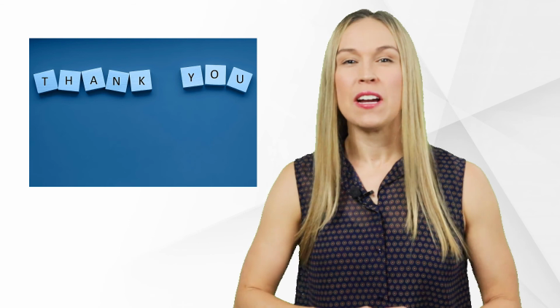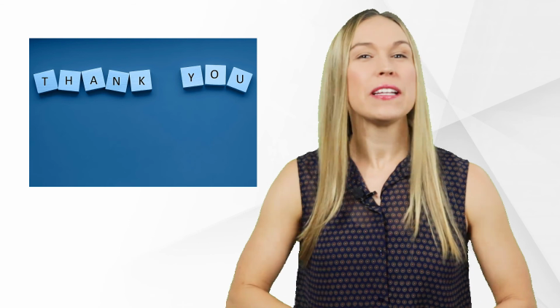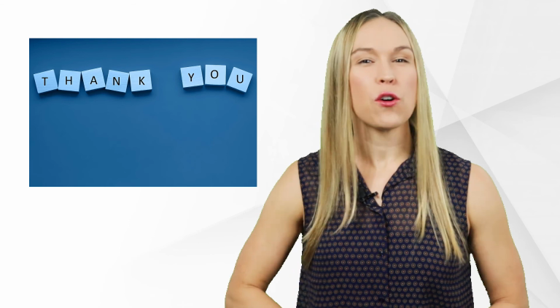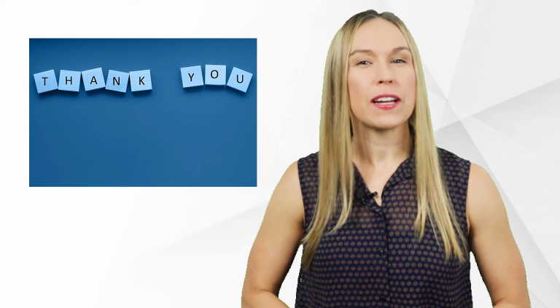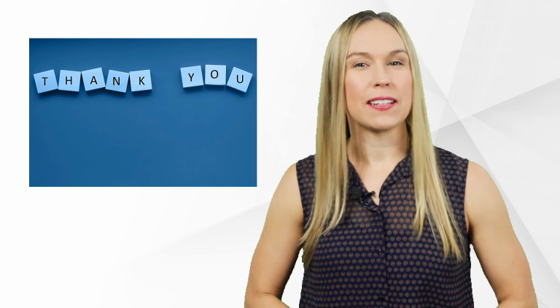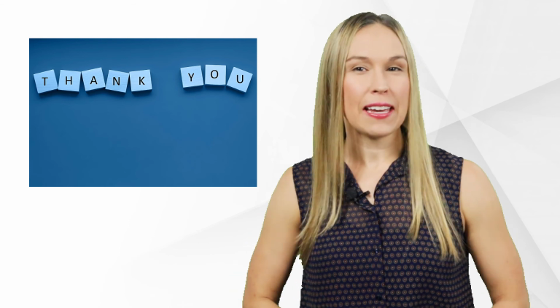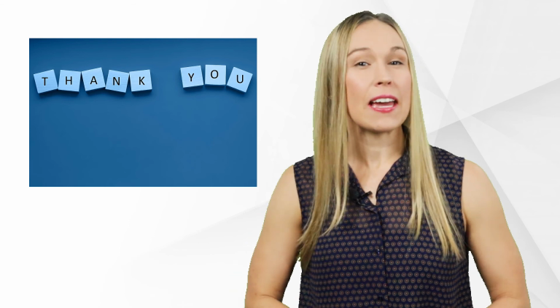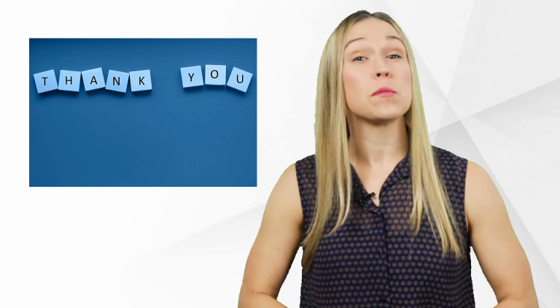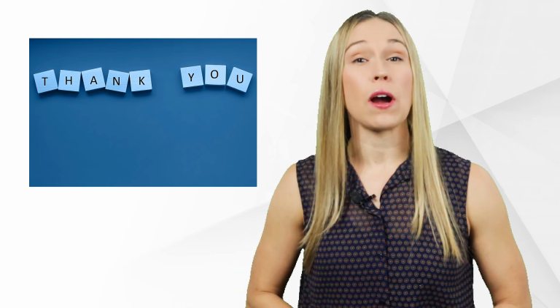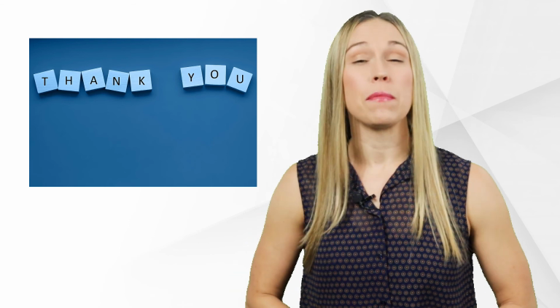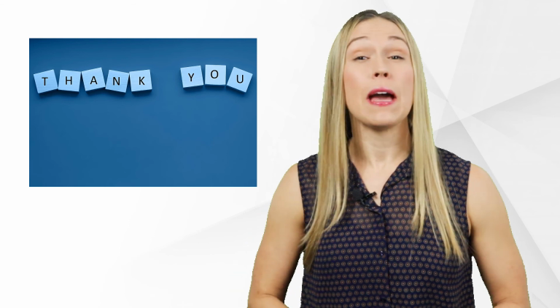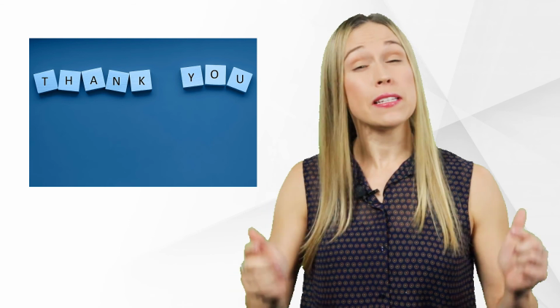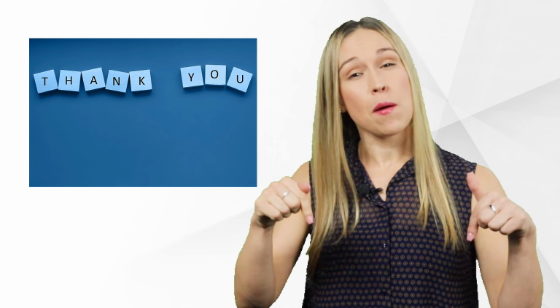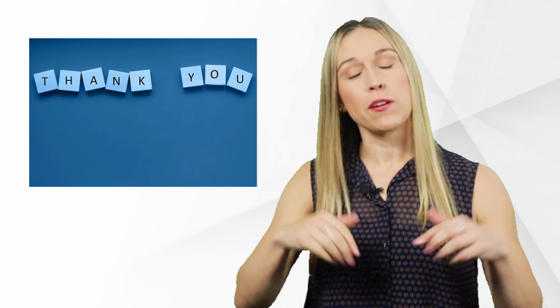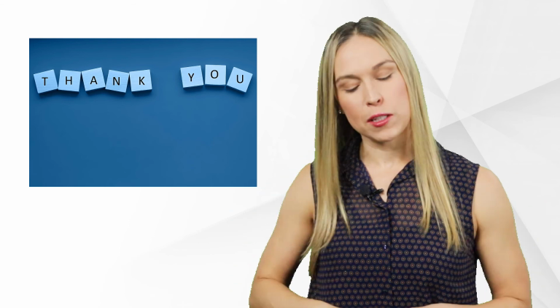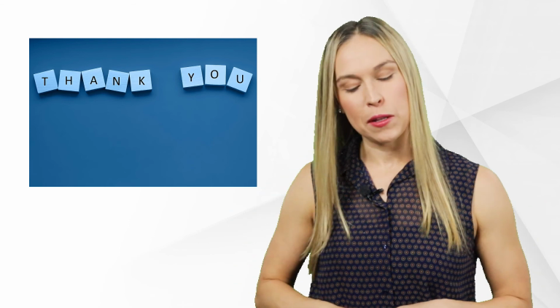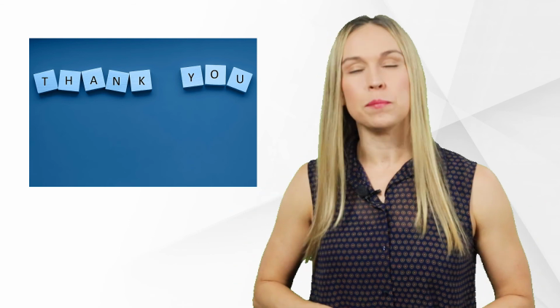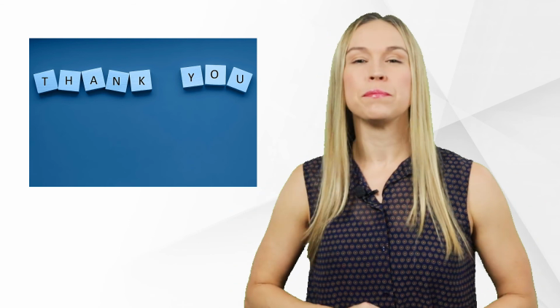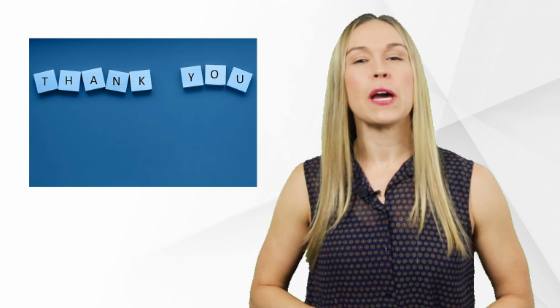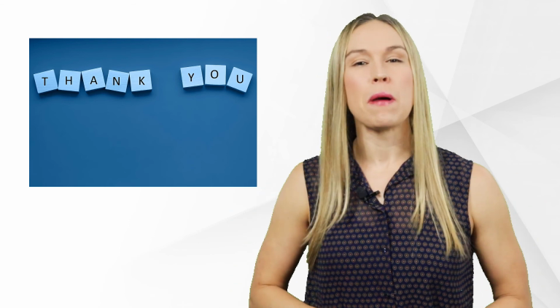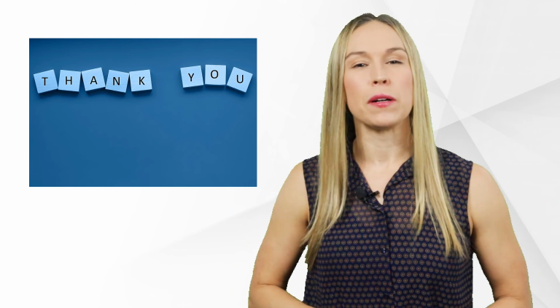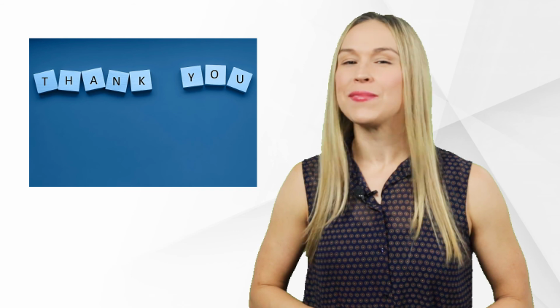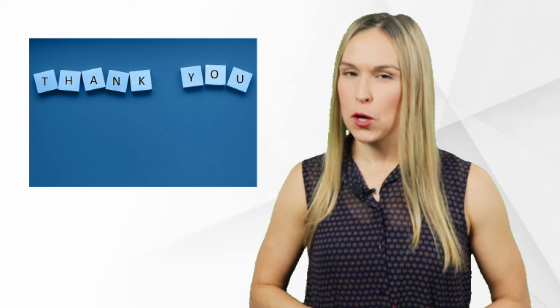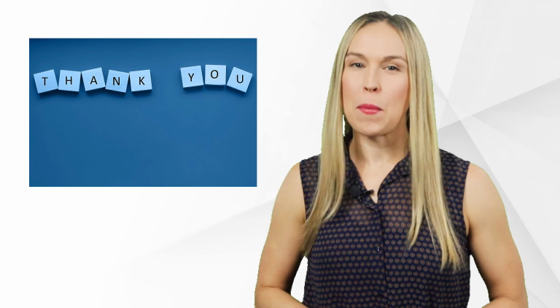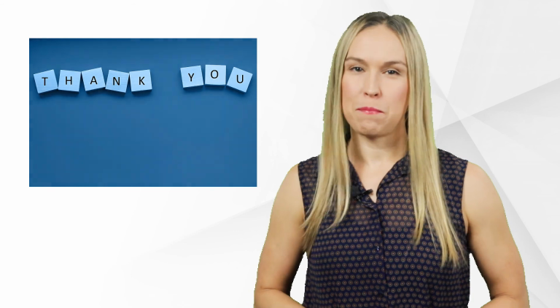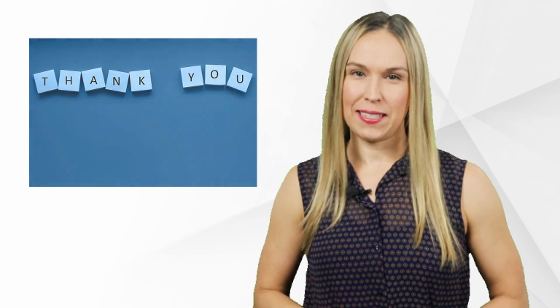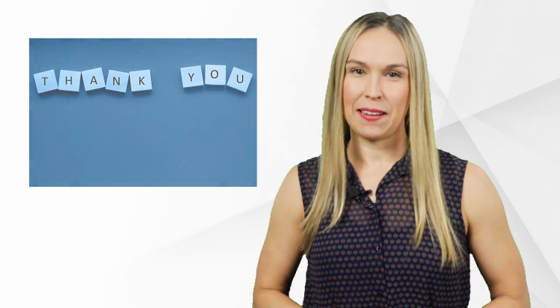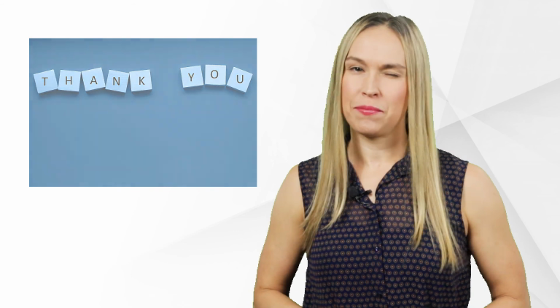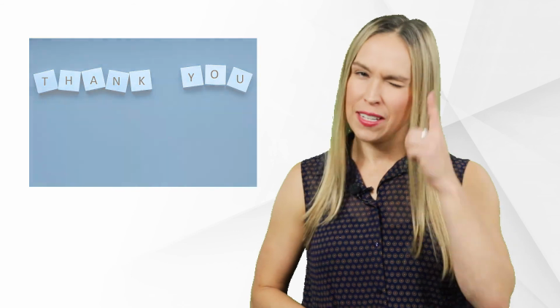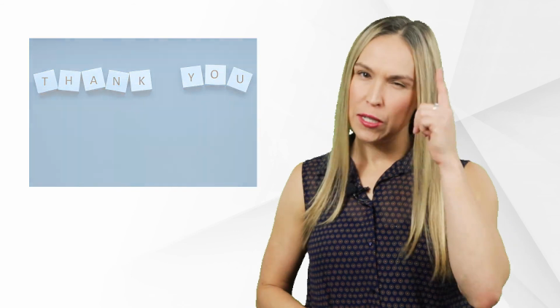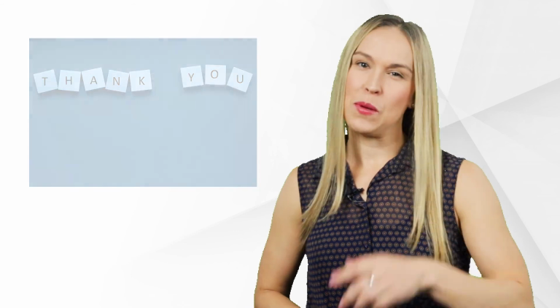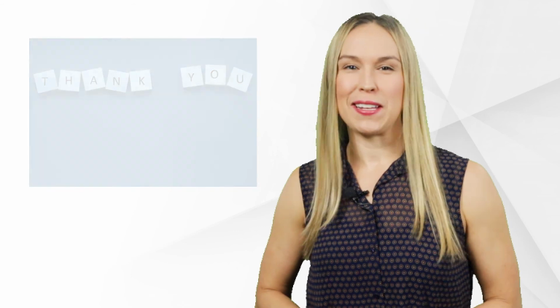Please don't forget to like and subscribe and please comment your thoughts below. And remember, it's all about mindset — GCP mindset.